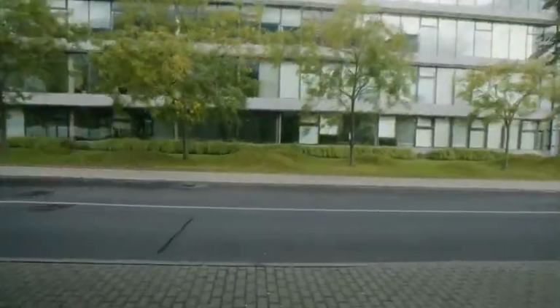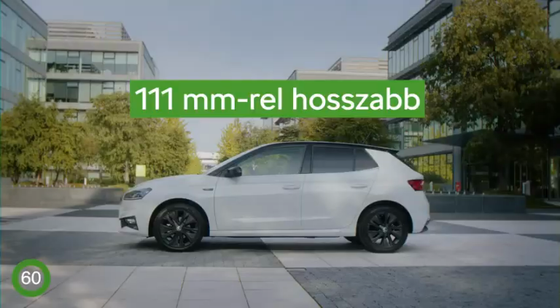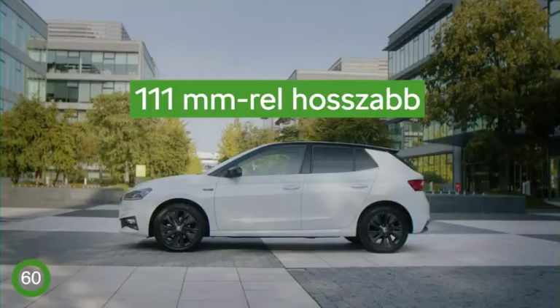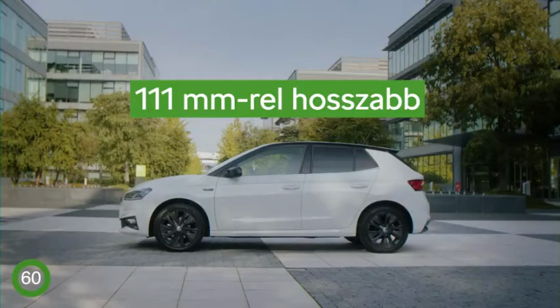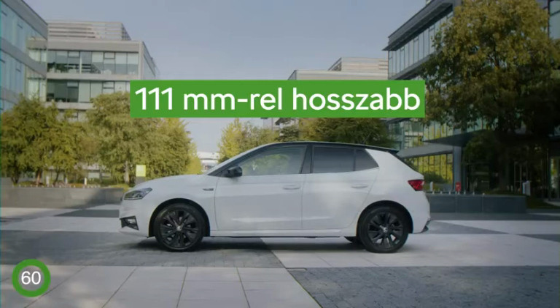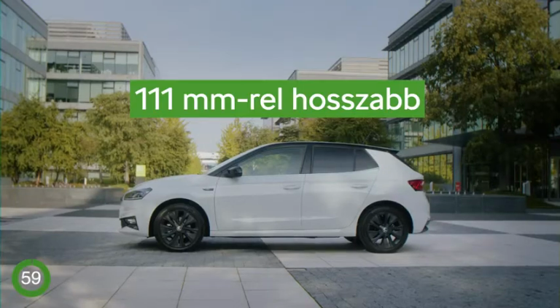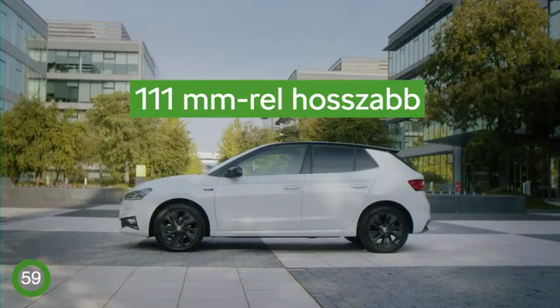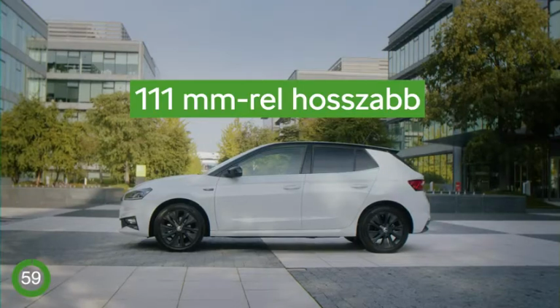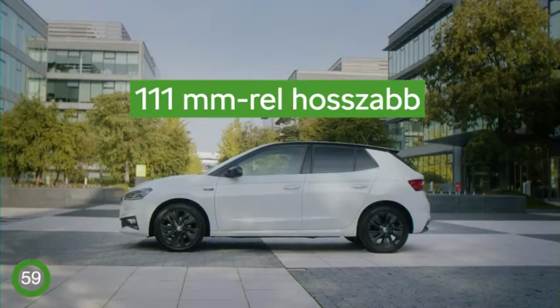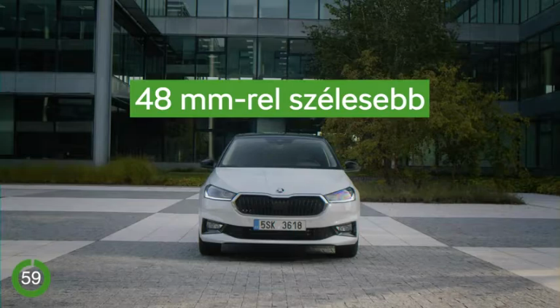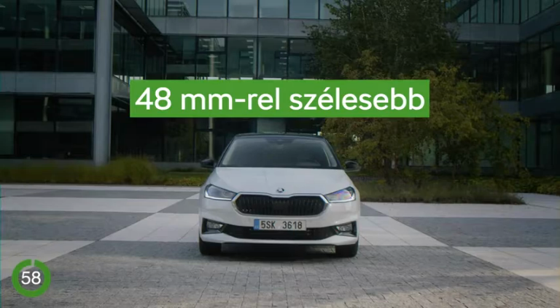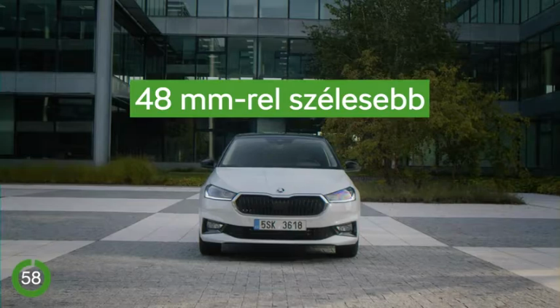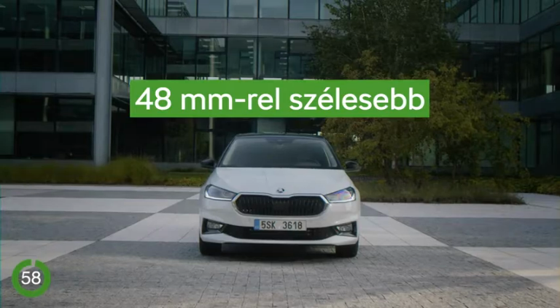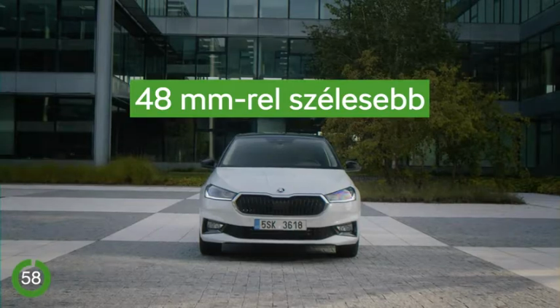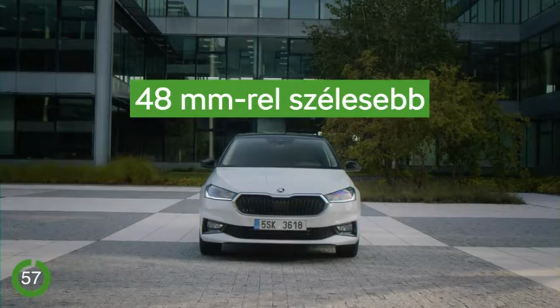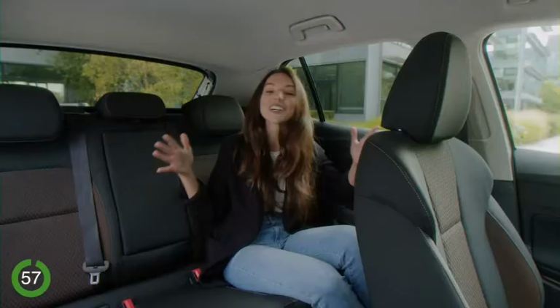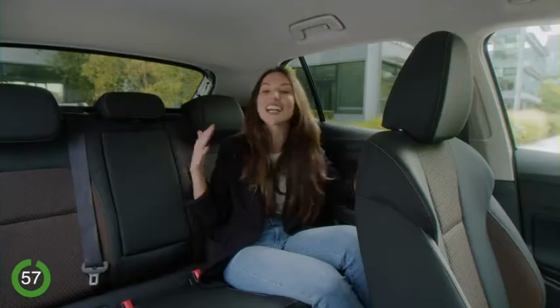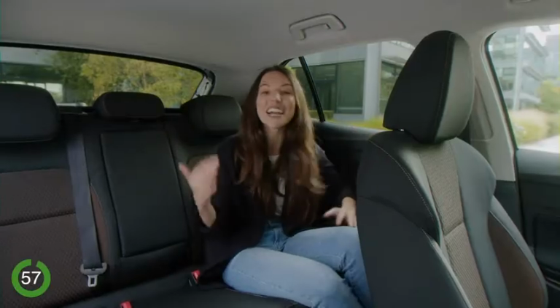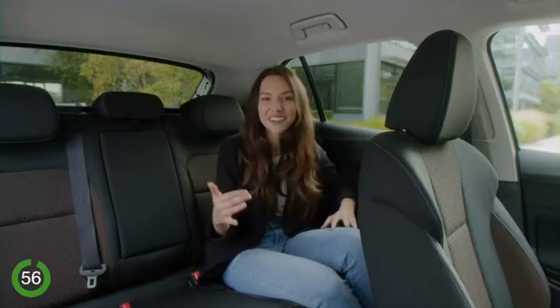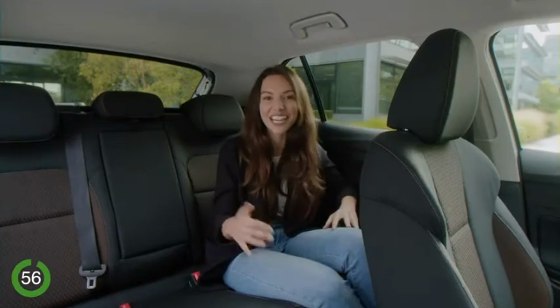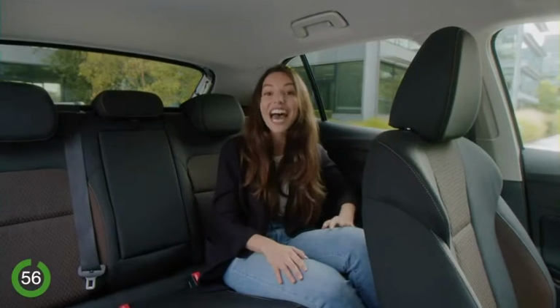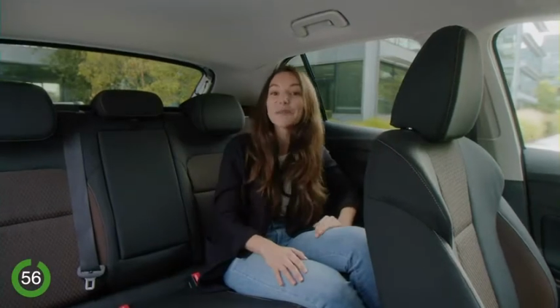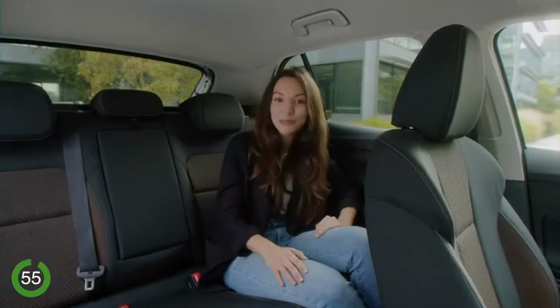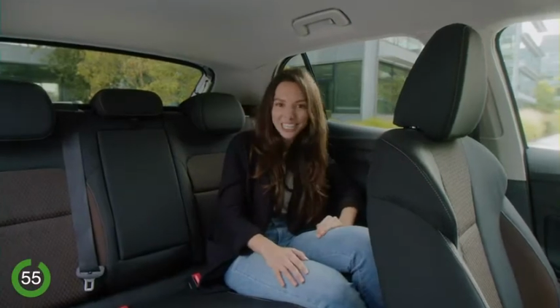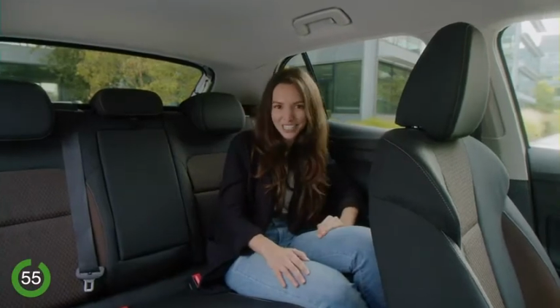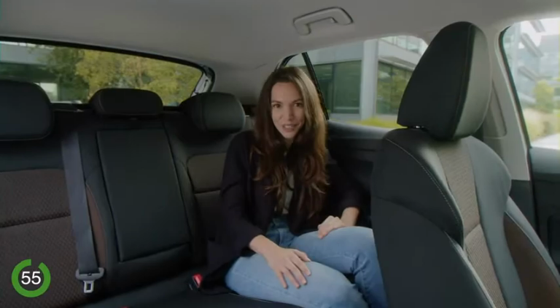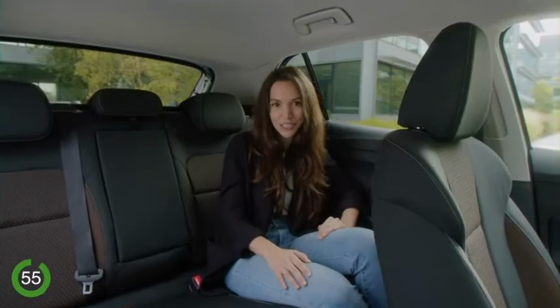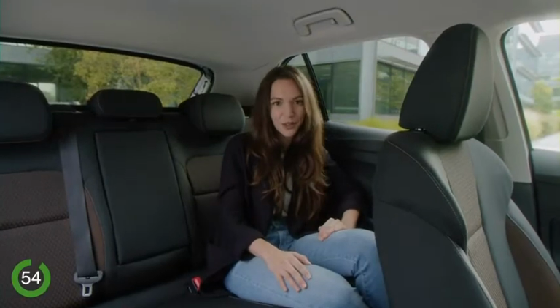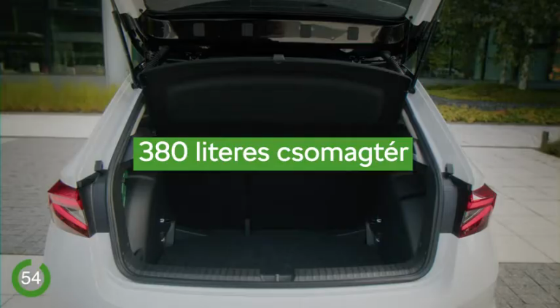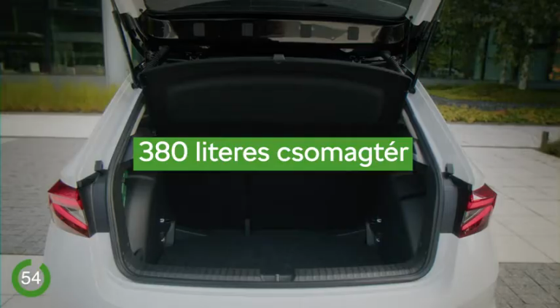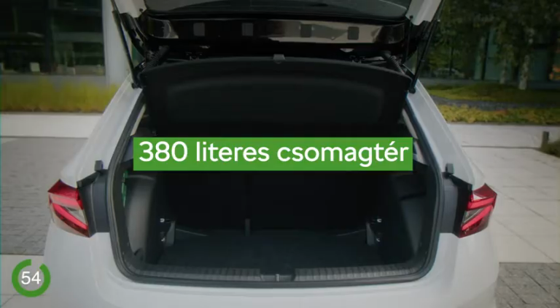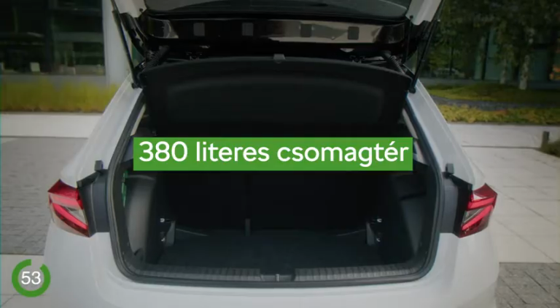The first thing is space. The fourth generation Fabia is a bigger car in every way, and that means plenty of interior space for the crew or your shopping.